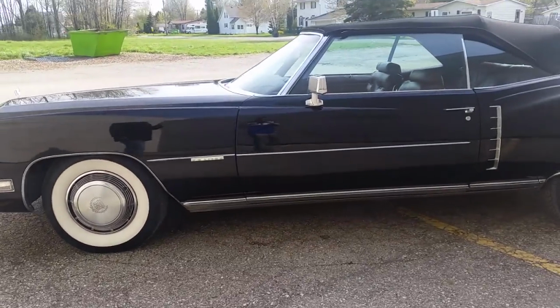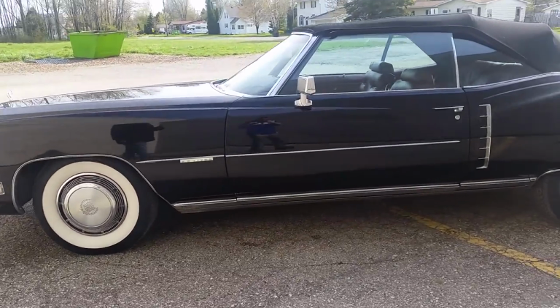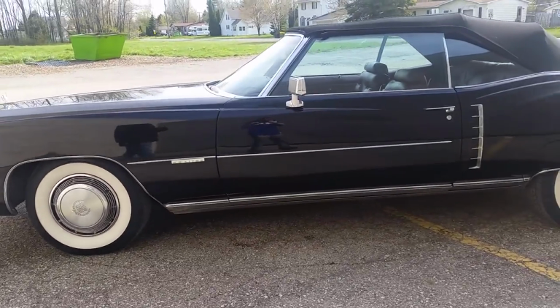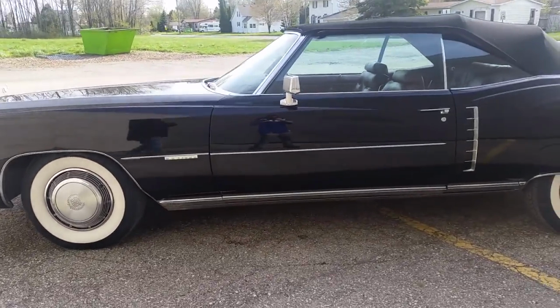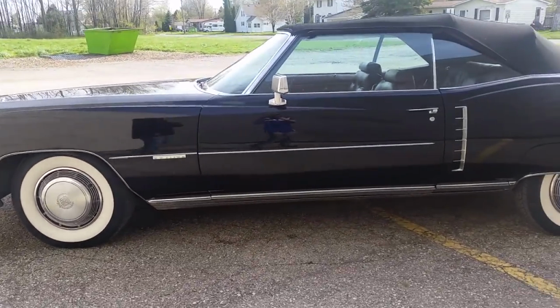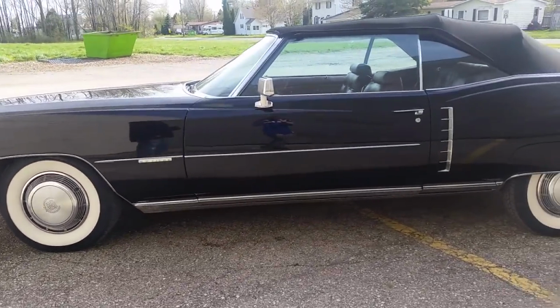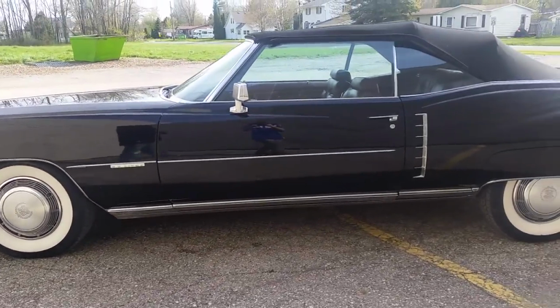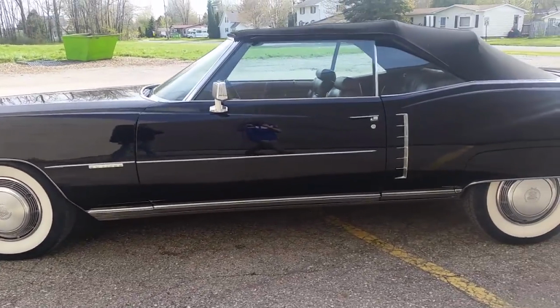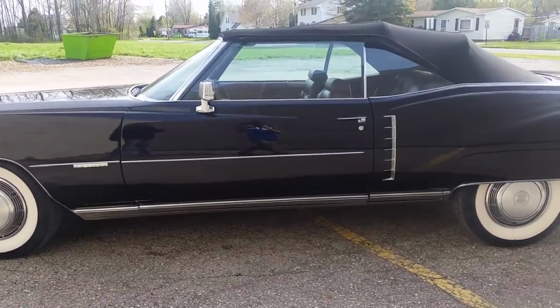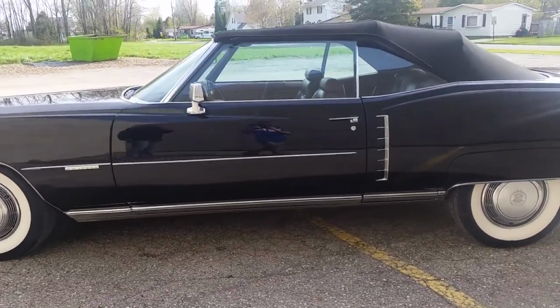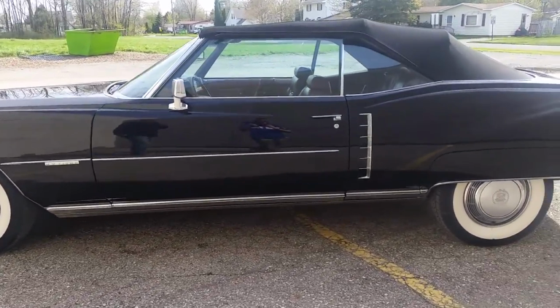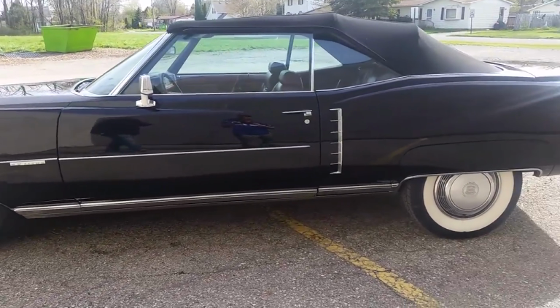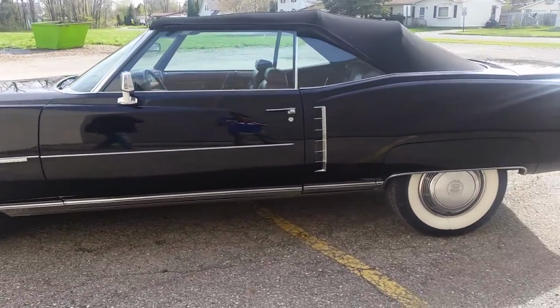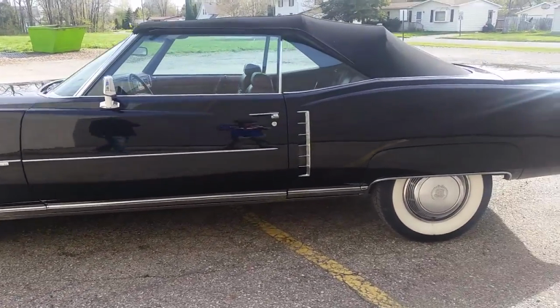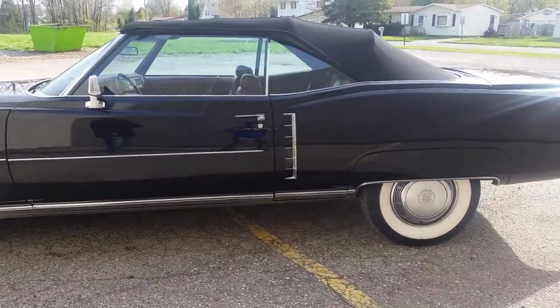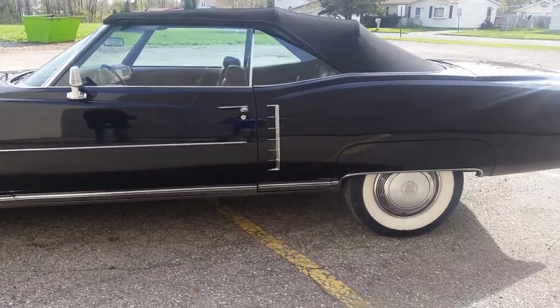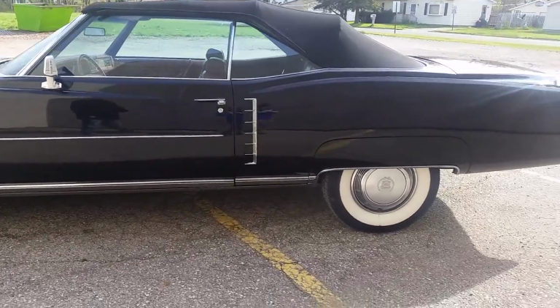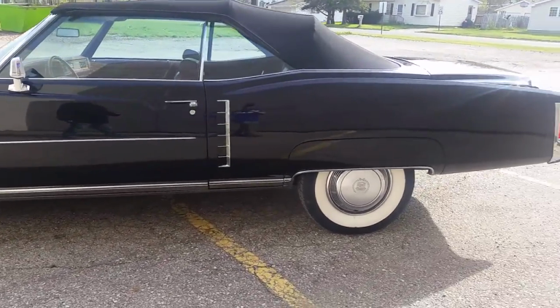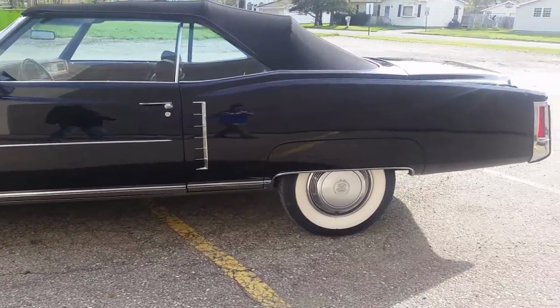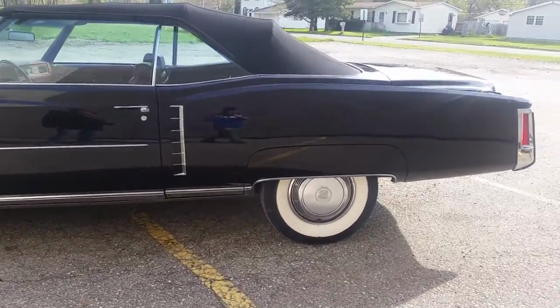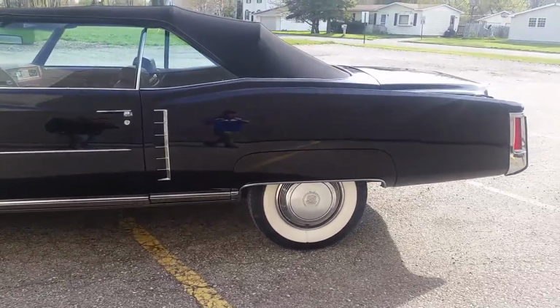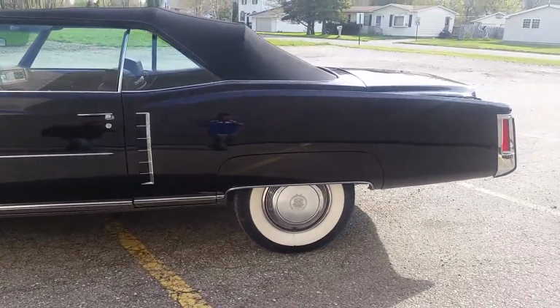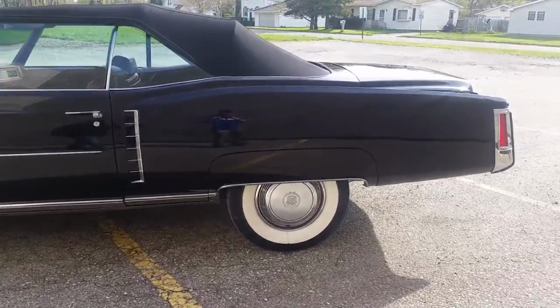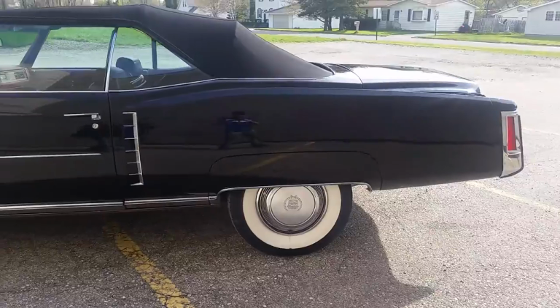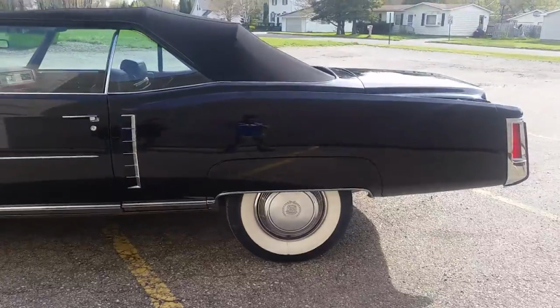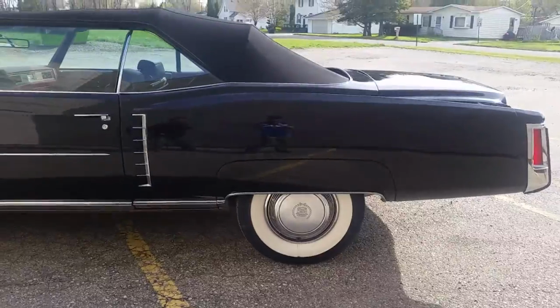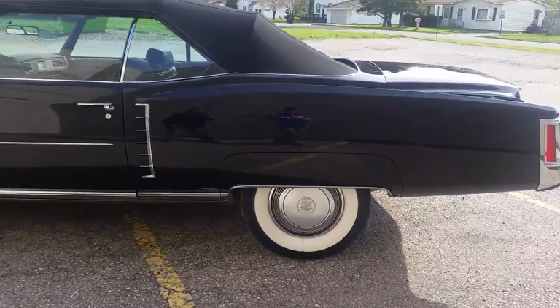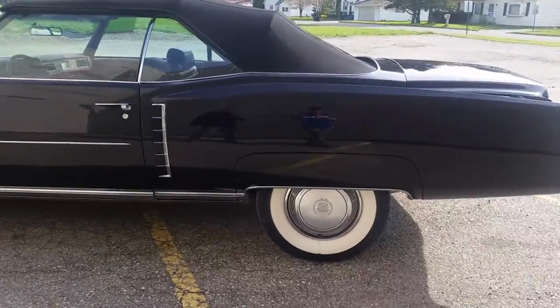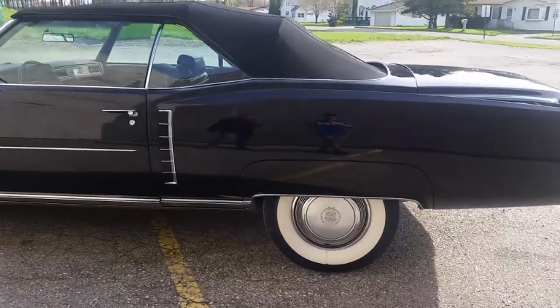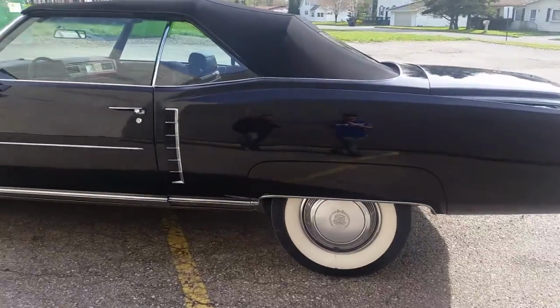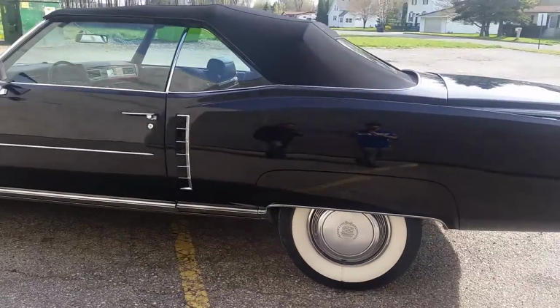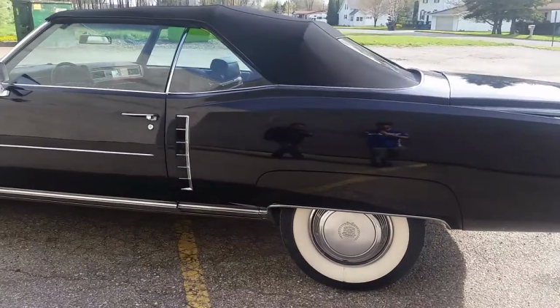It's got black paint, newer black top. This is one sharp convertible Caddy.